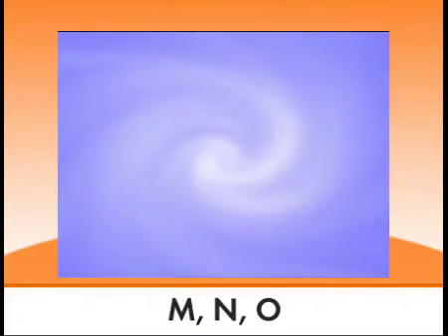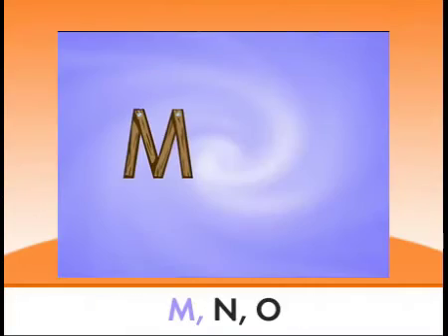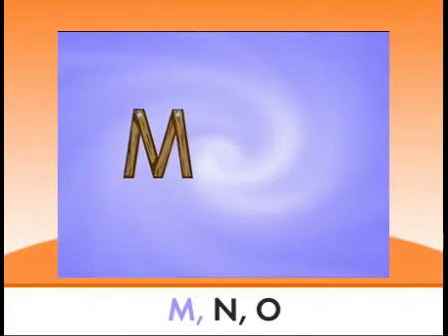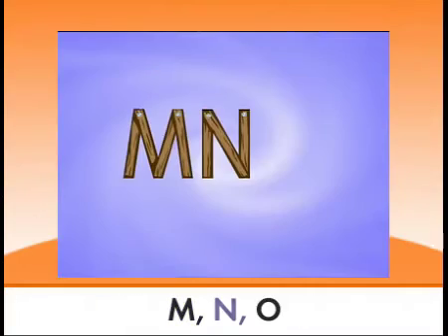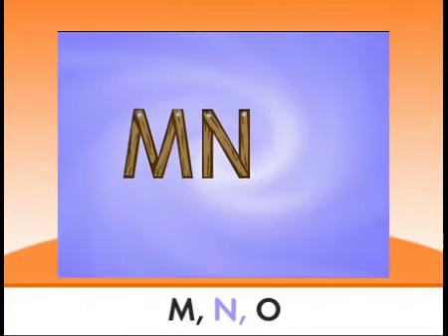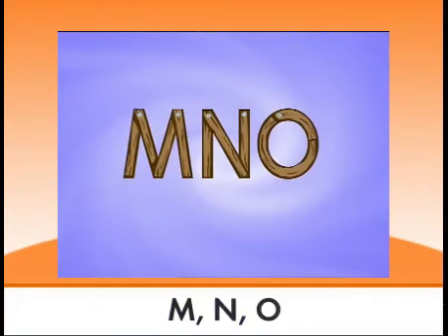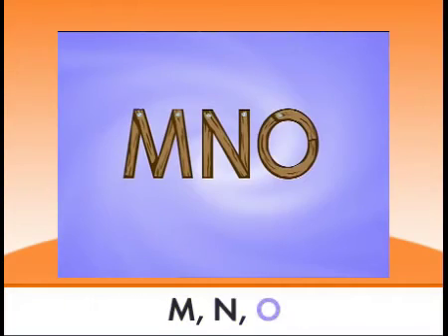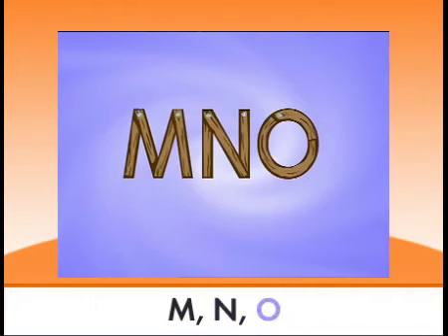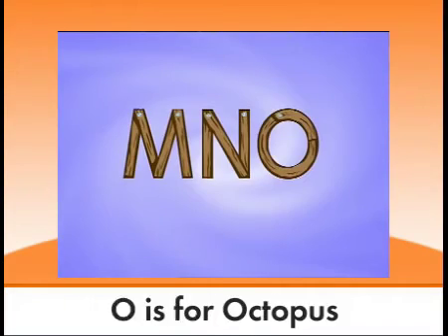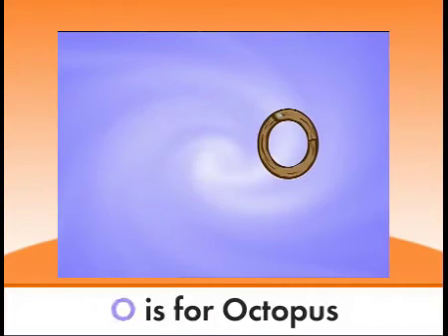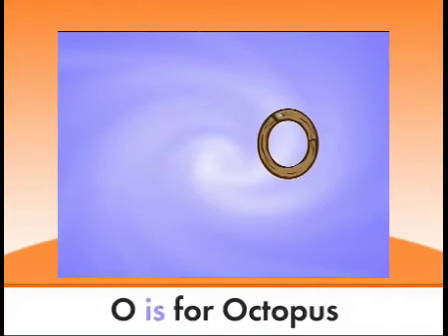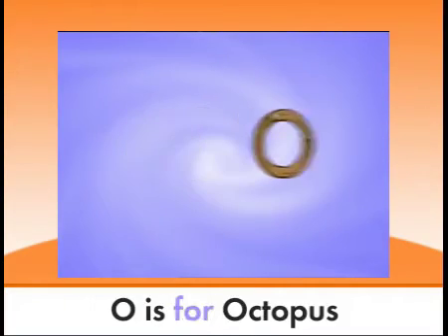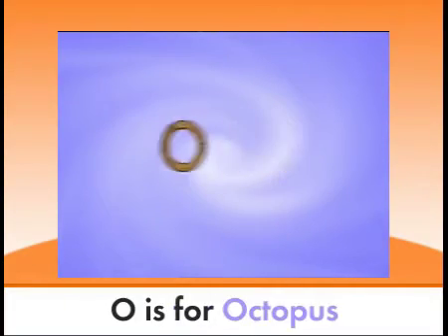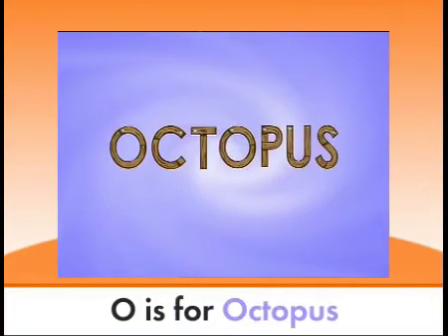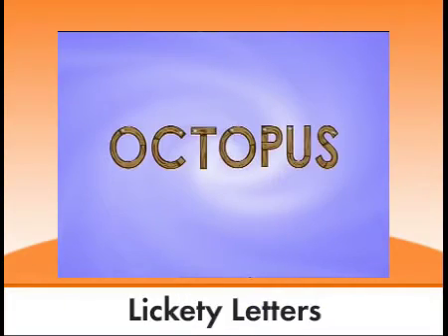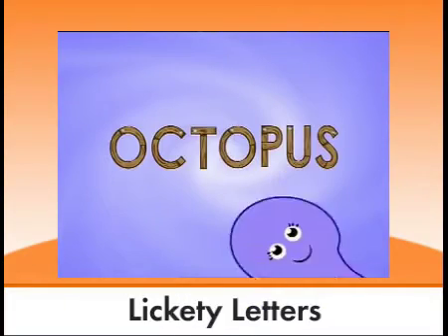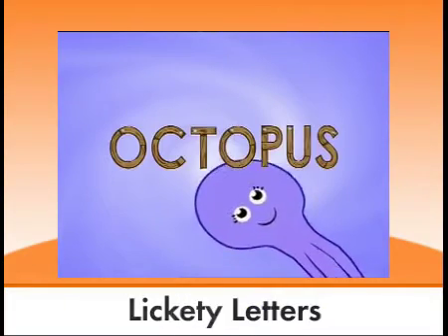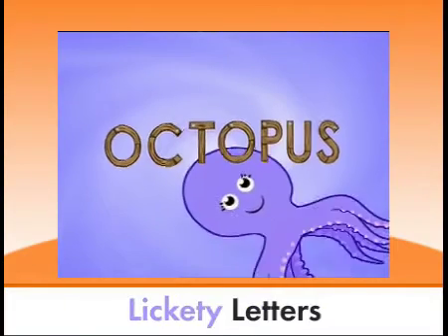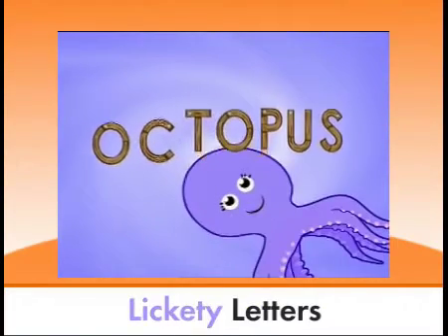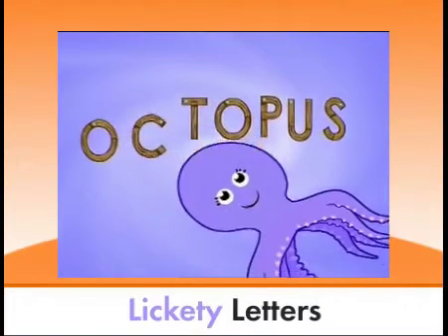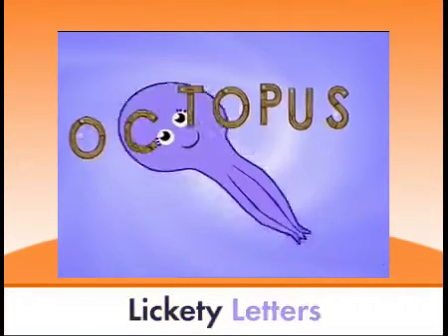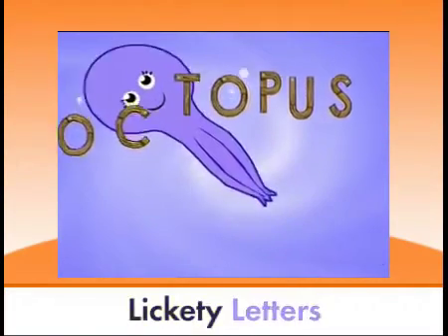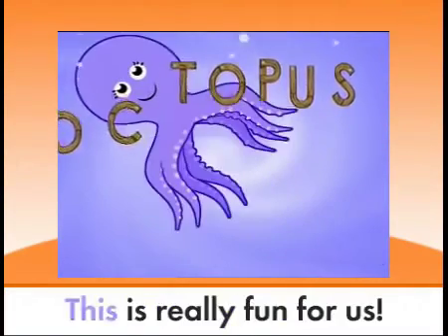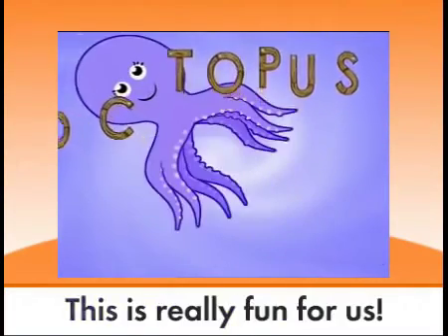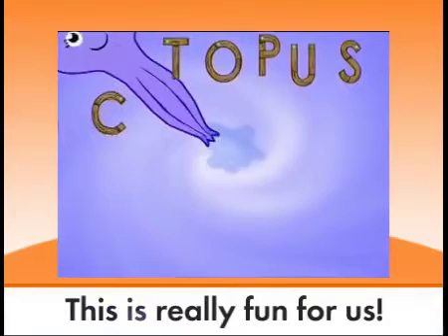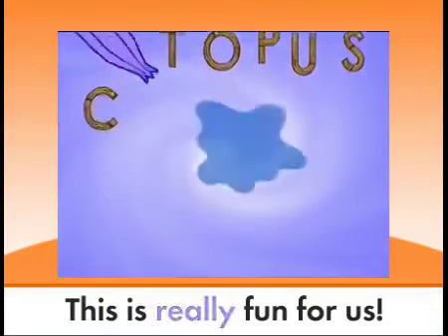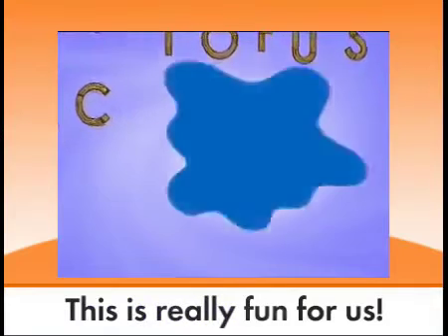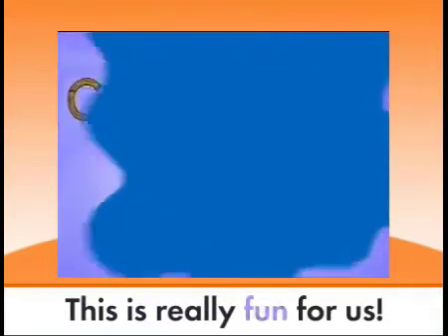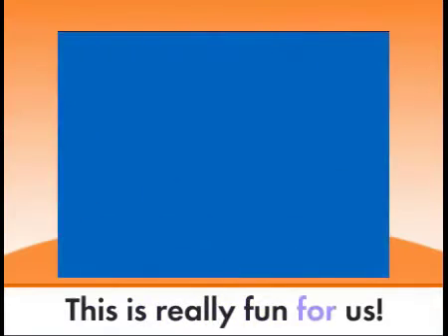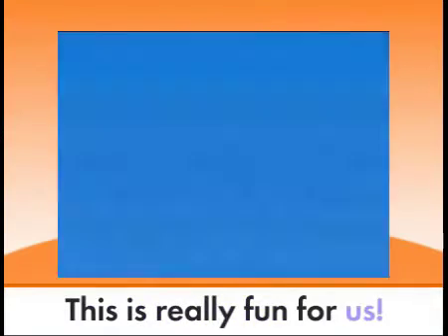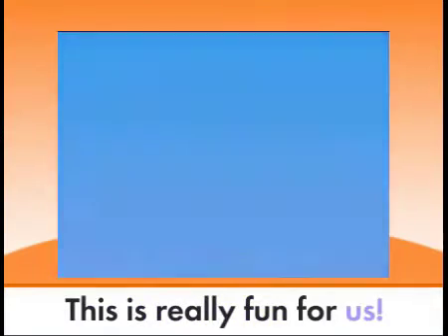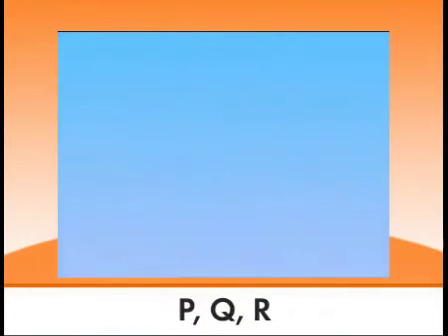M, N, O is for octopus. Lickety letters, this is really fun for us!